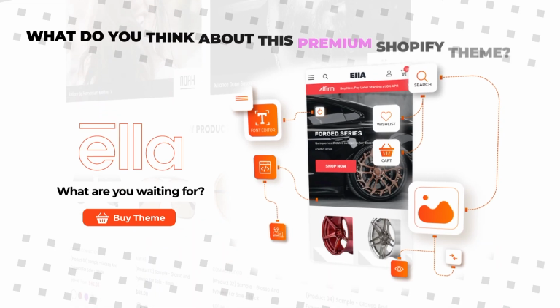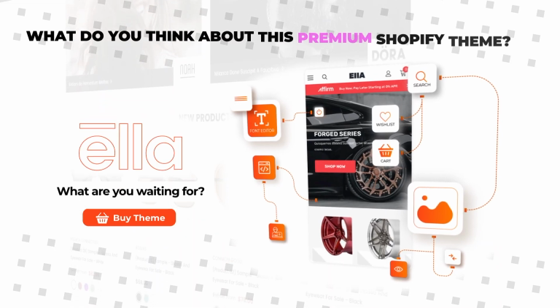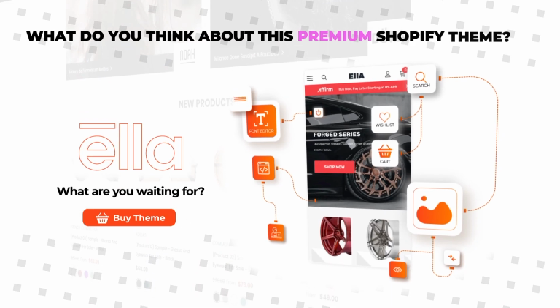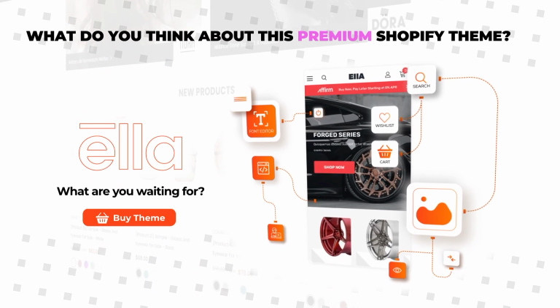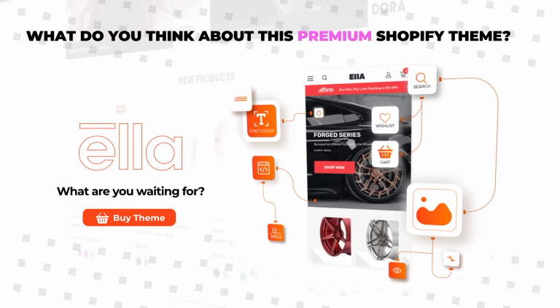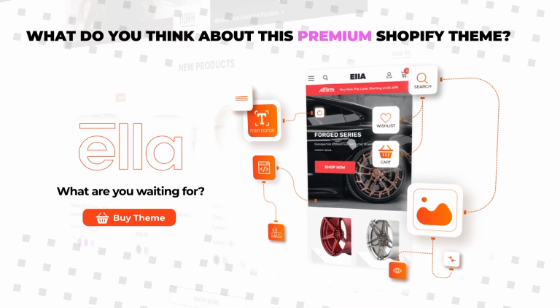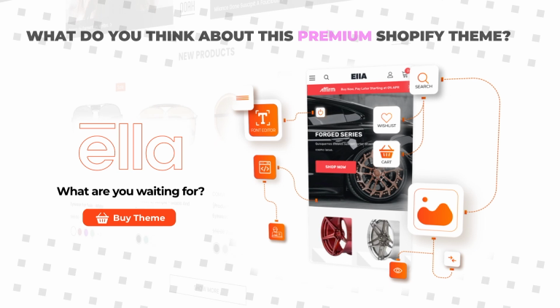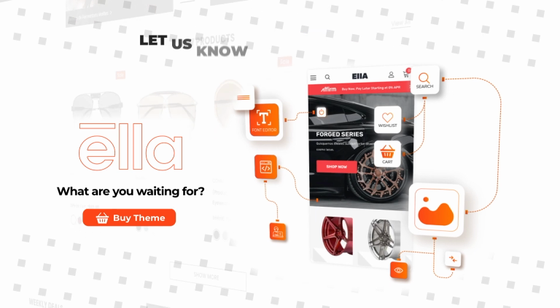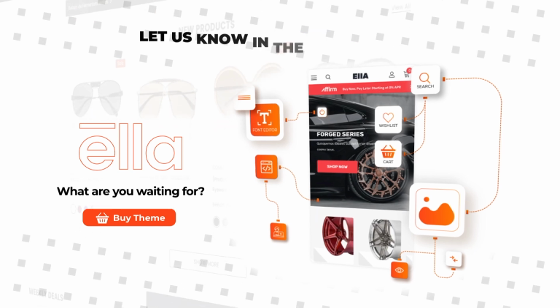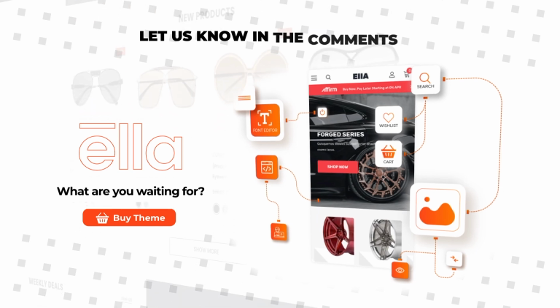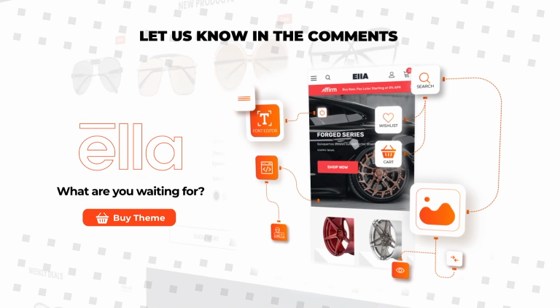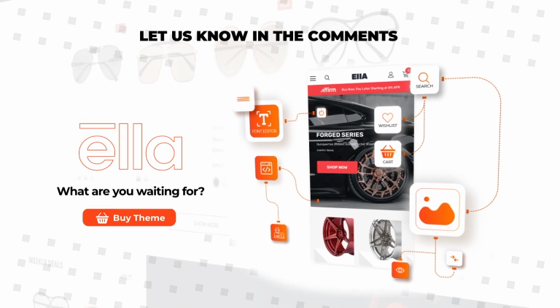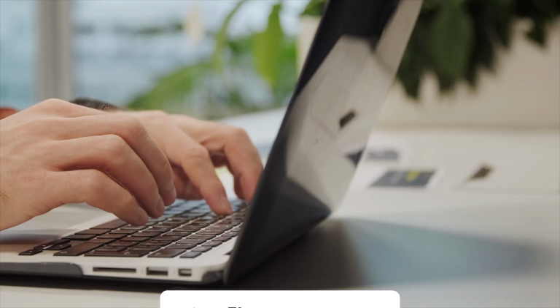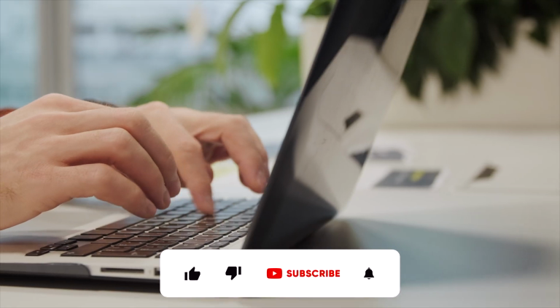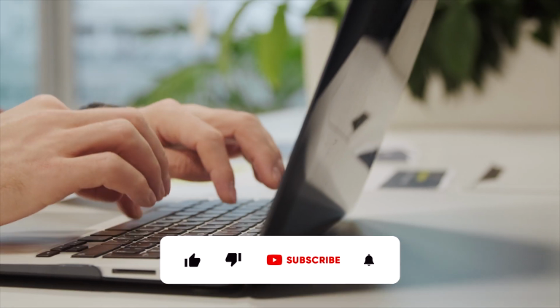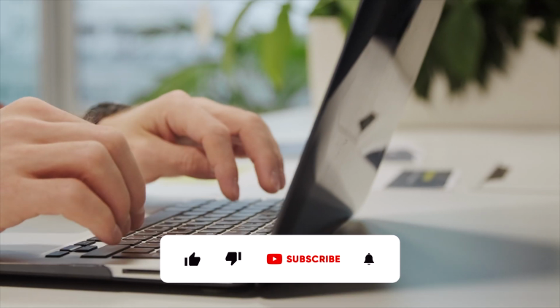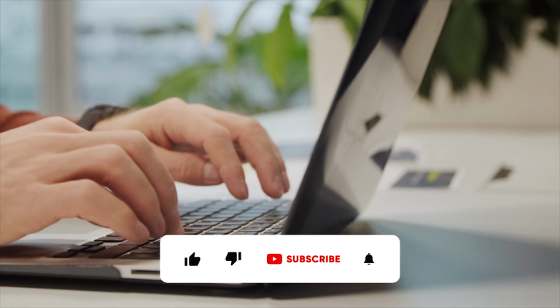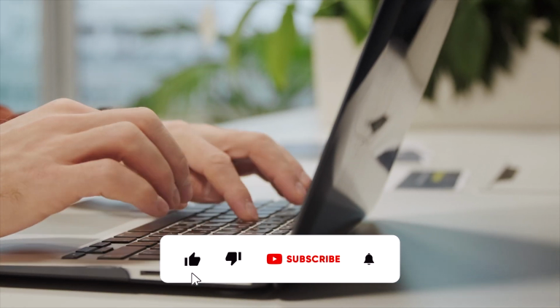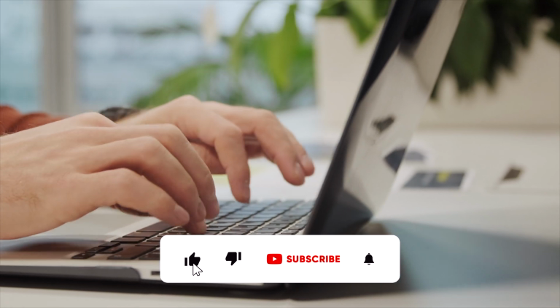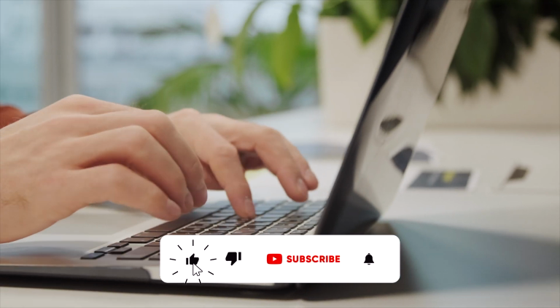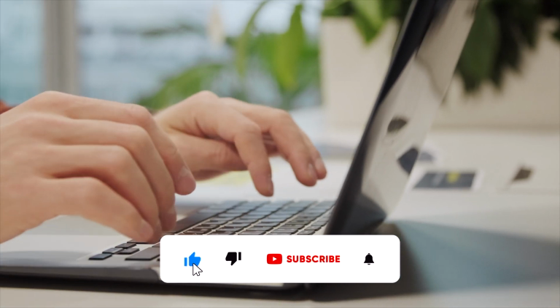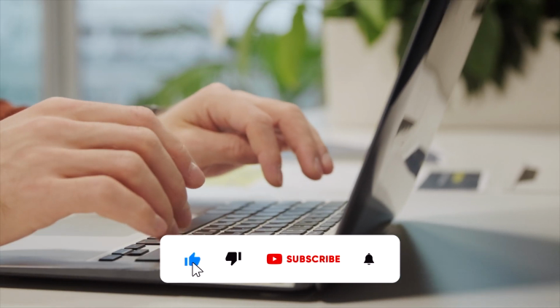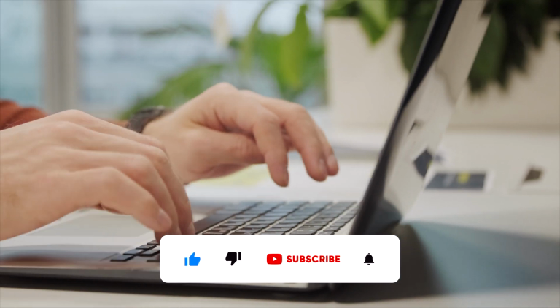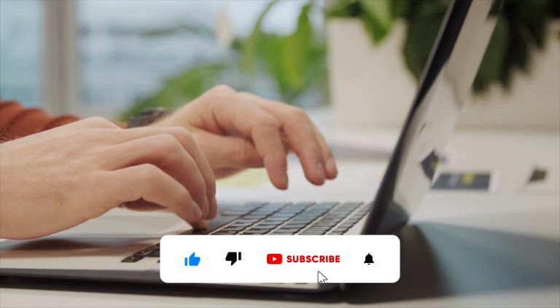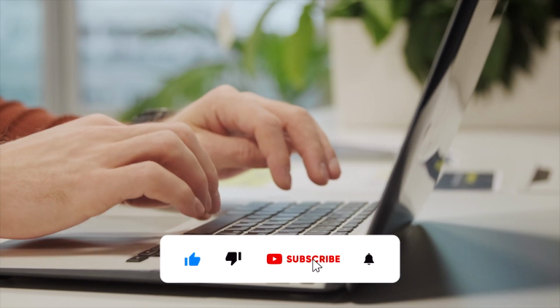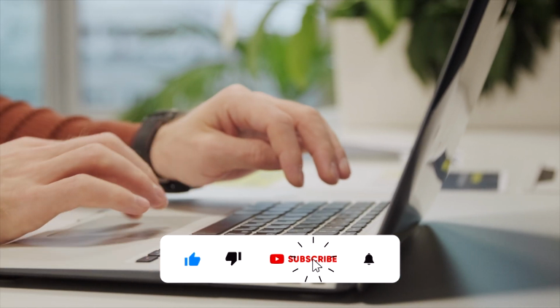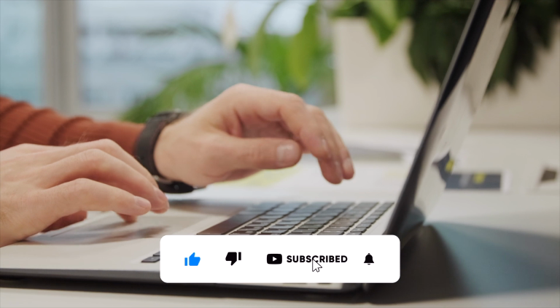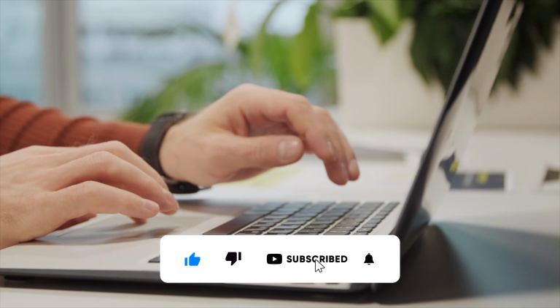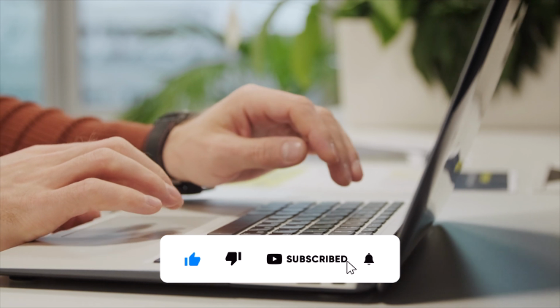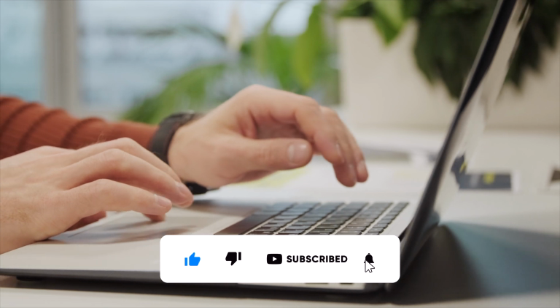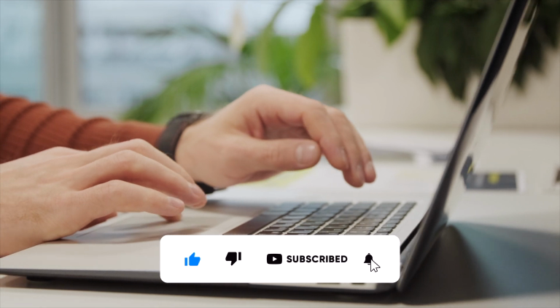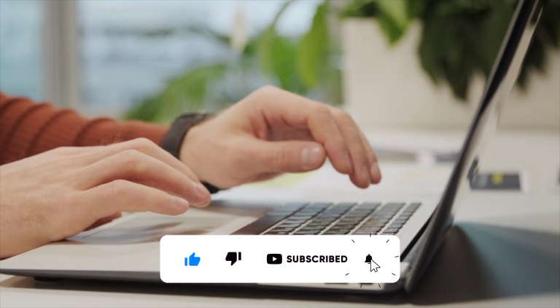Let us know what you think about this Shopify theme in the comments, and be sure to subscribe for step-by-step Shopify tutorials, e-commerce news, and more.